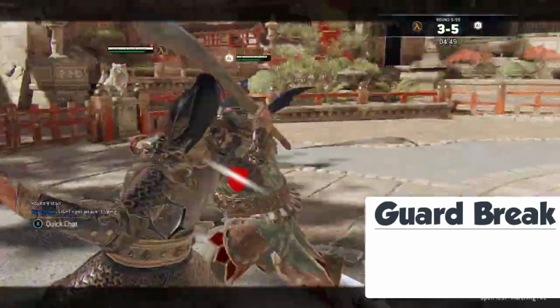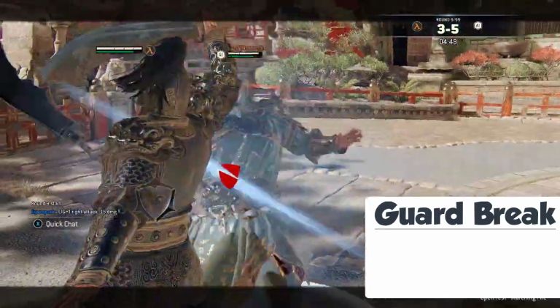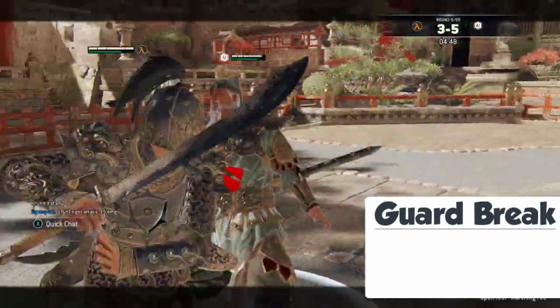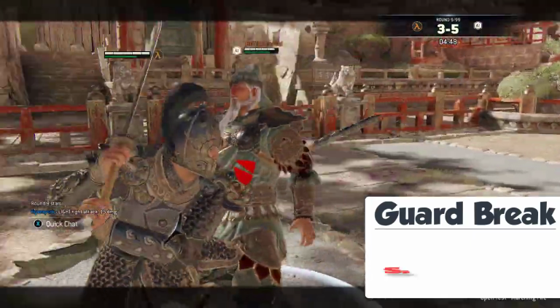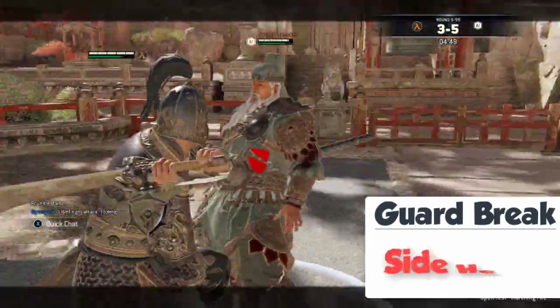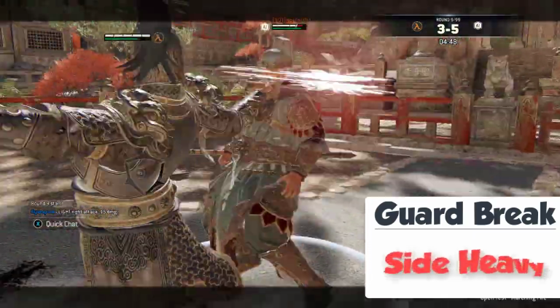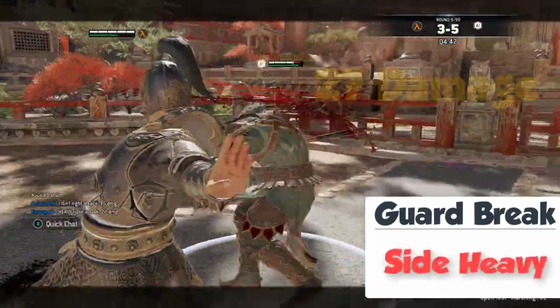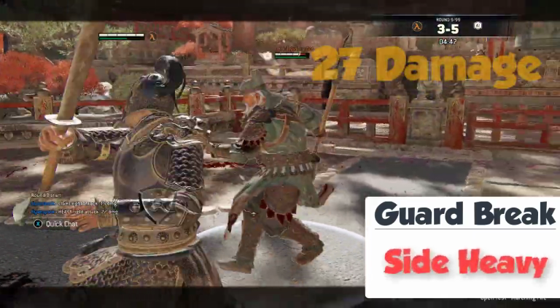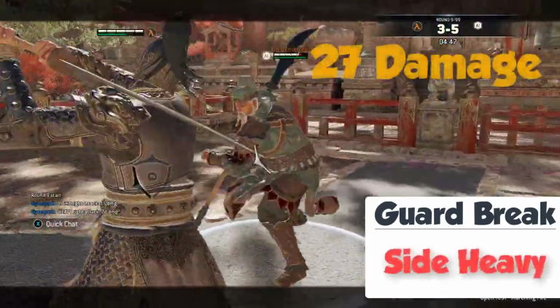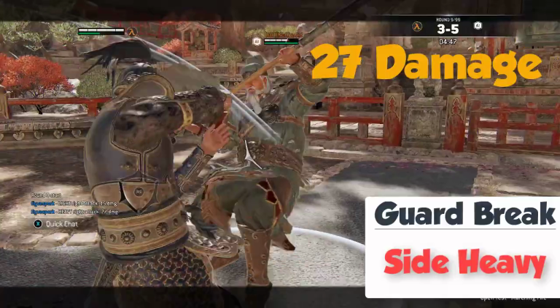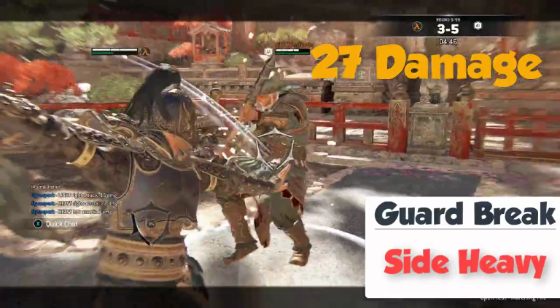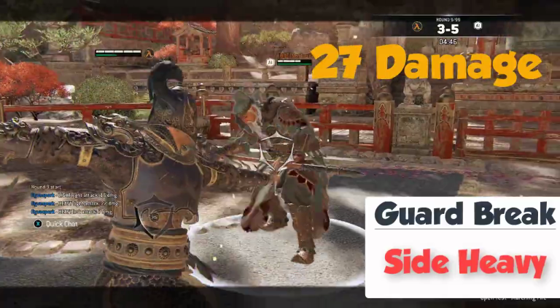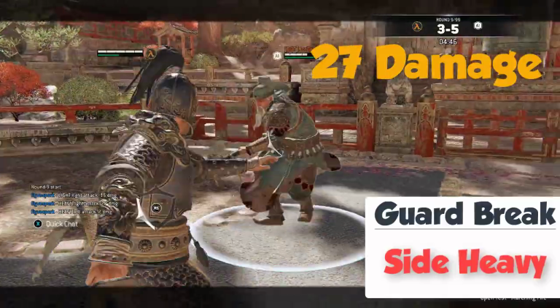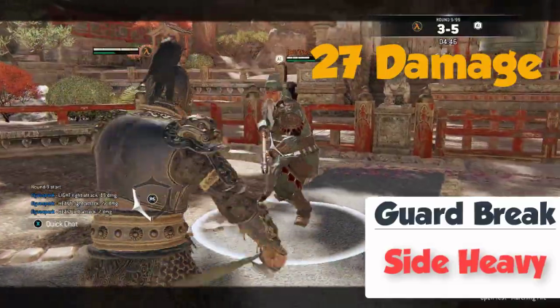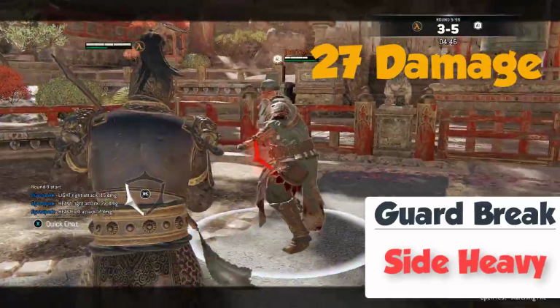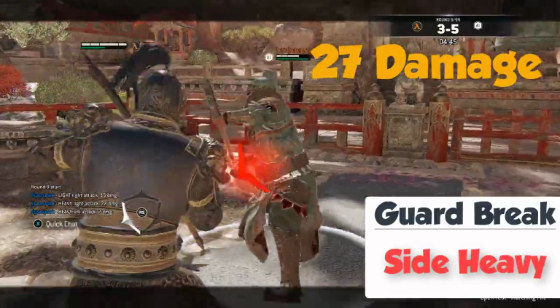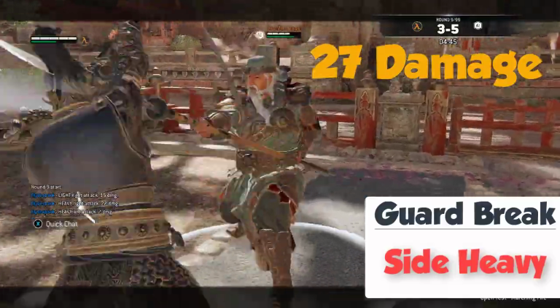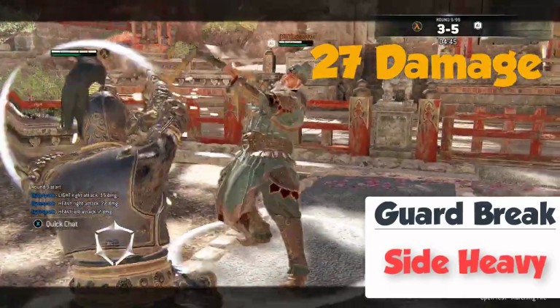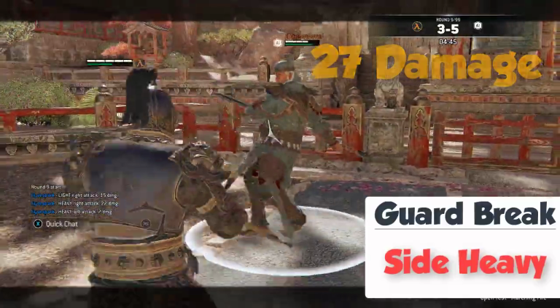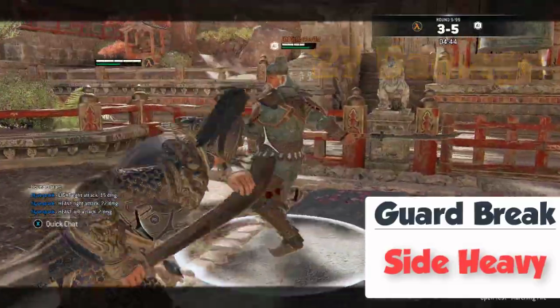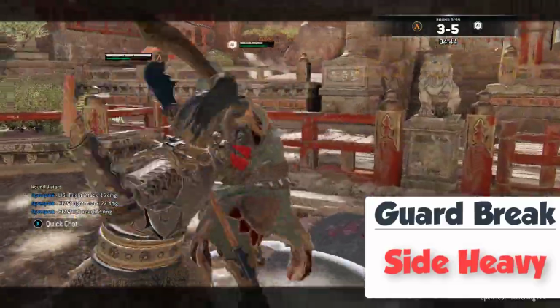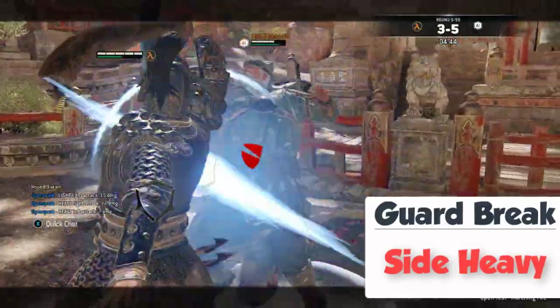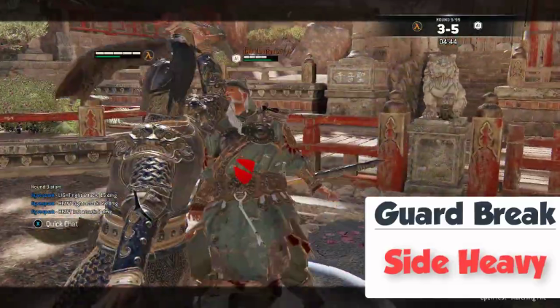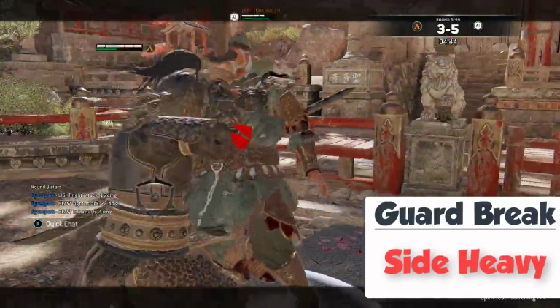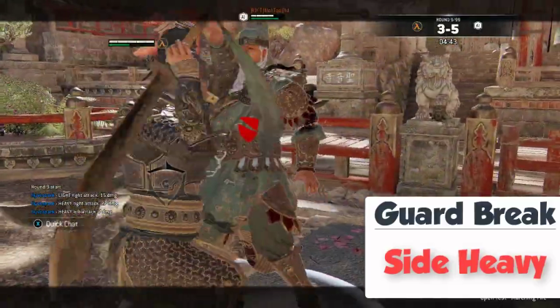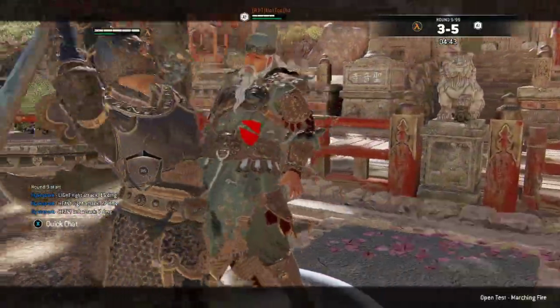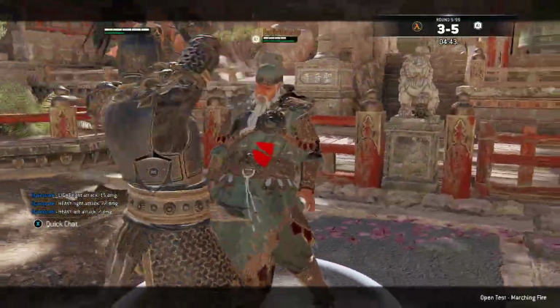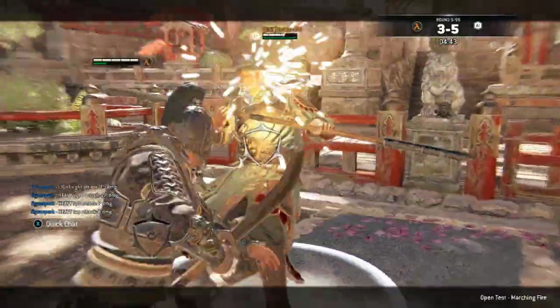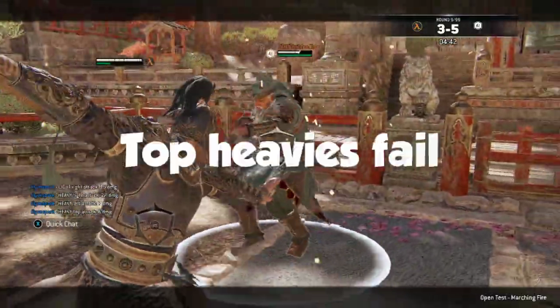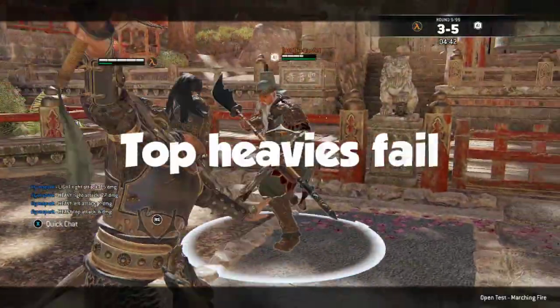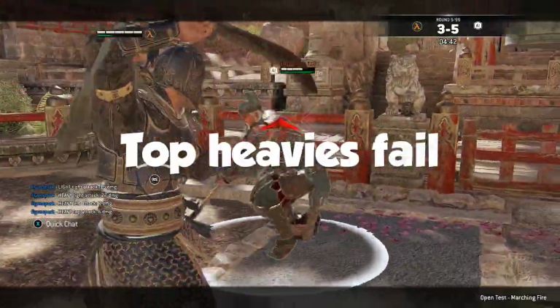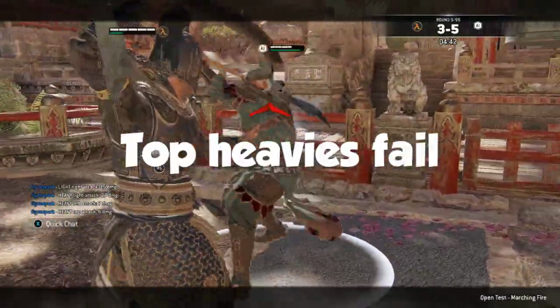Guard break into side heavy for 27 damage. Top heavies do not work.